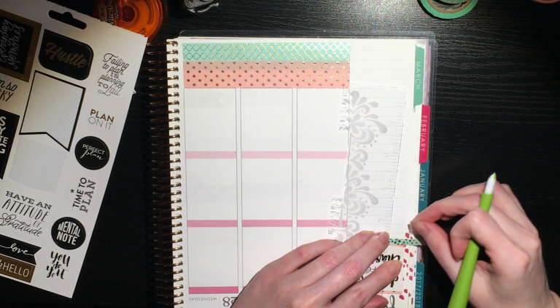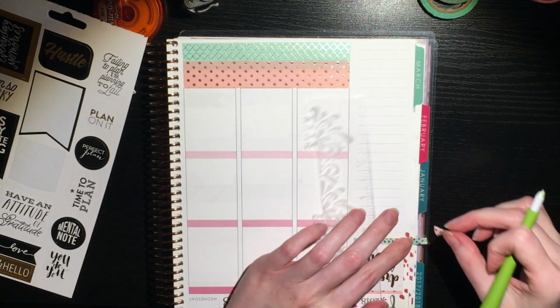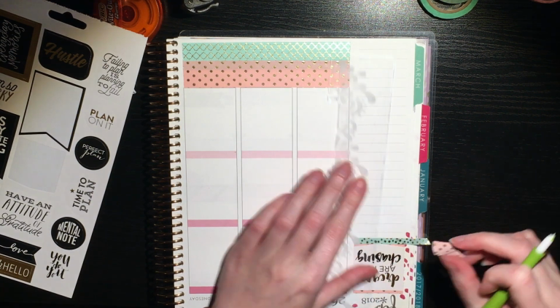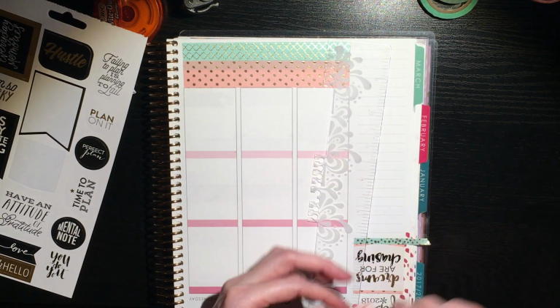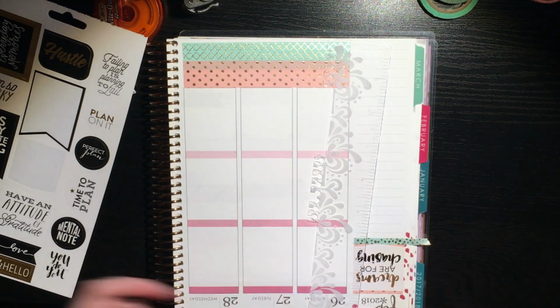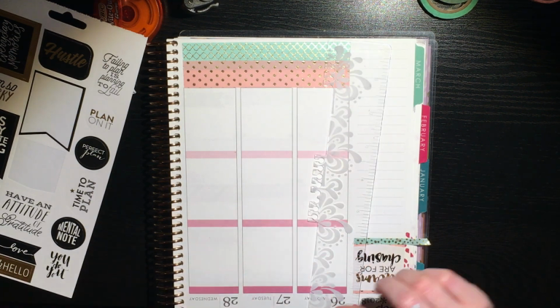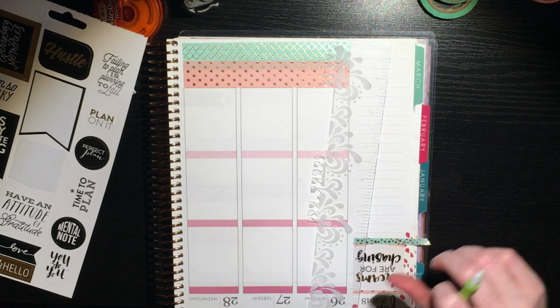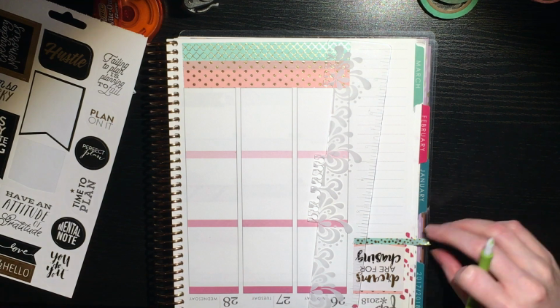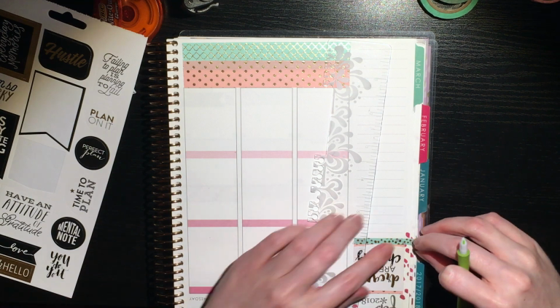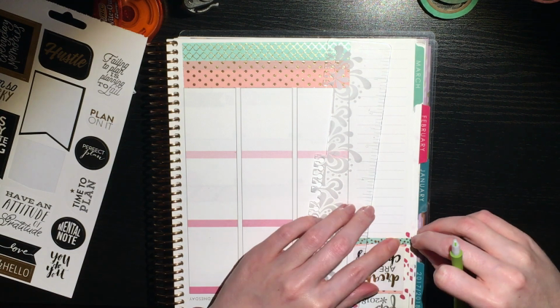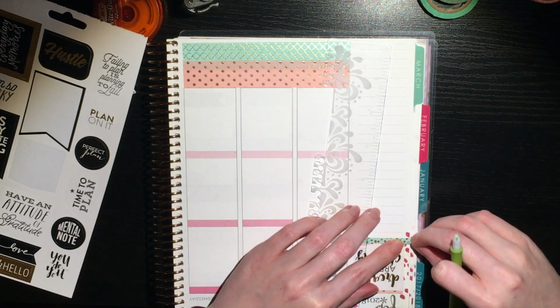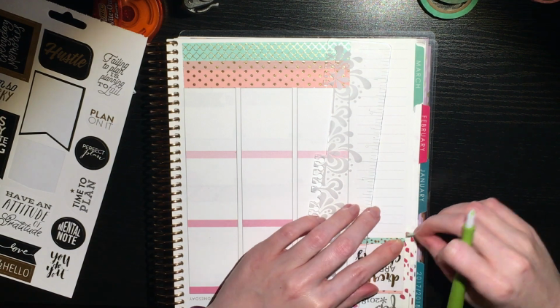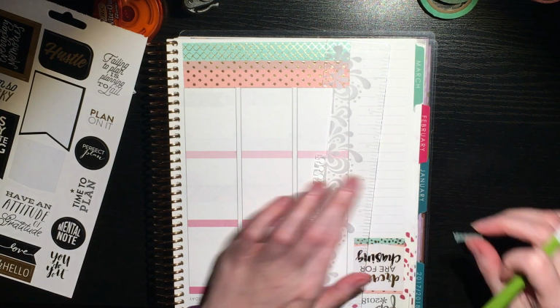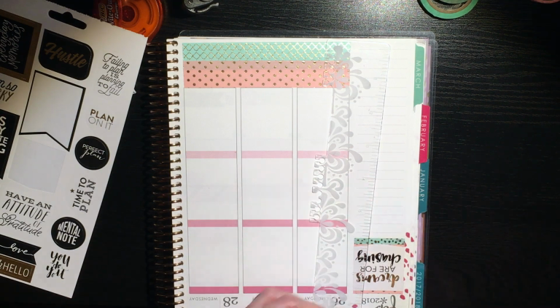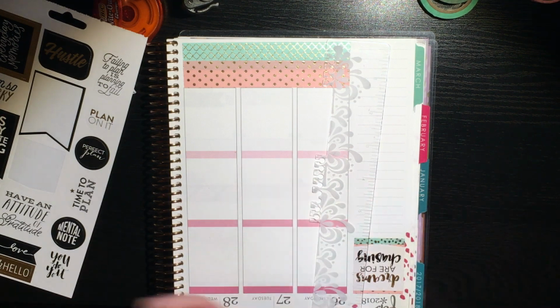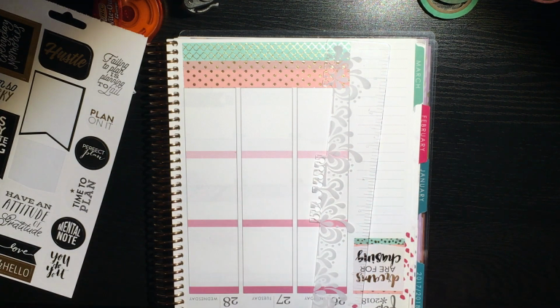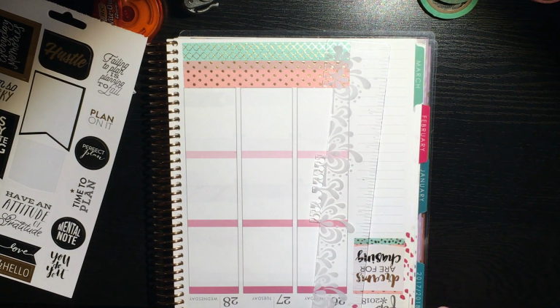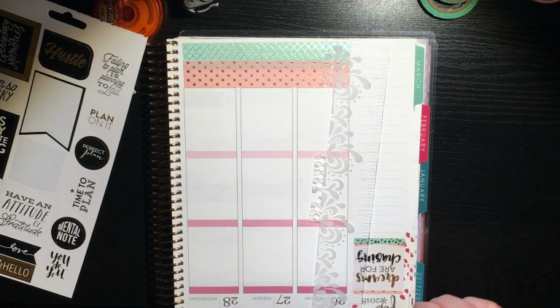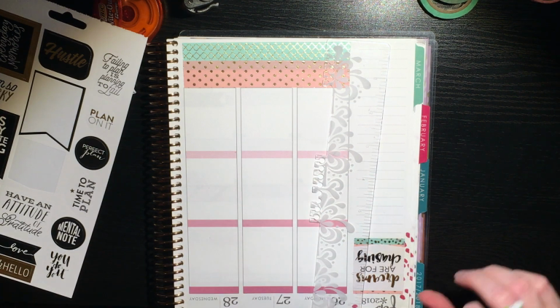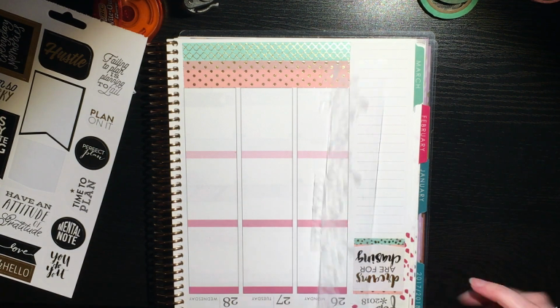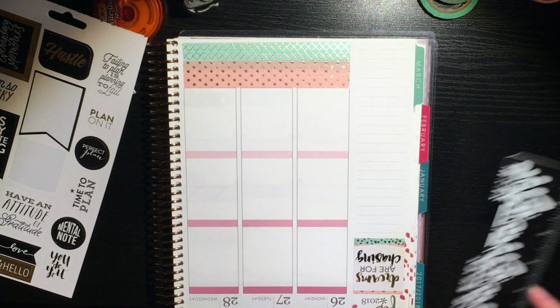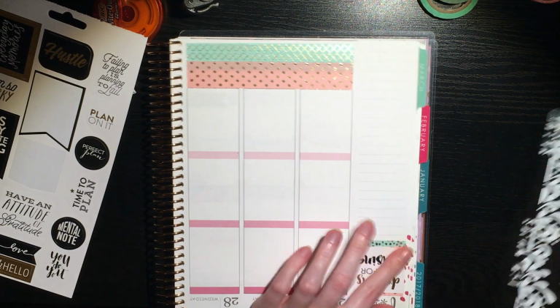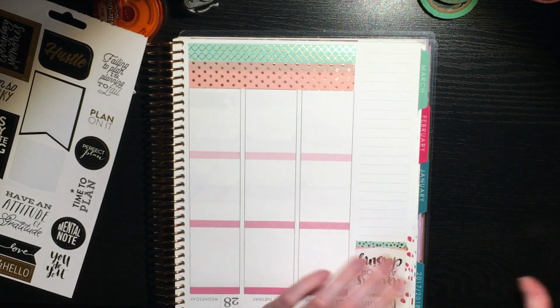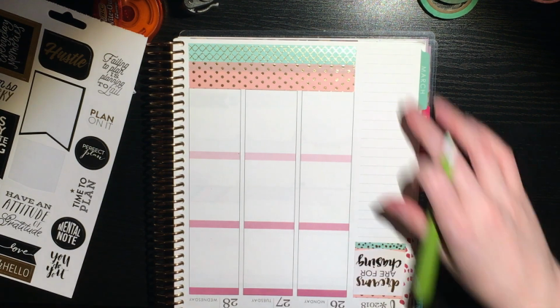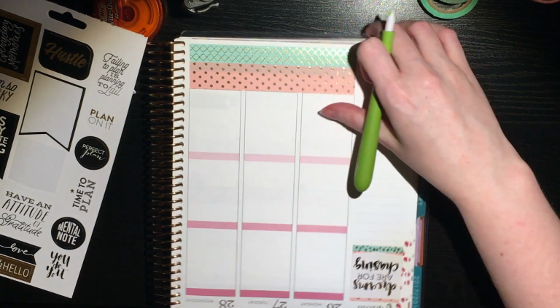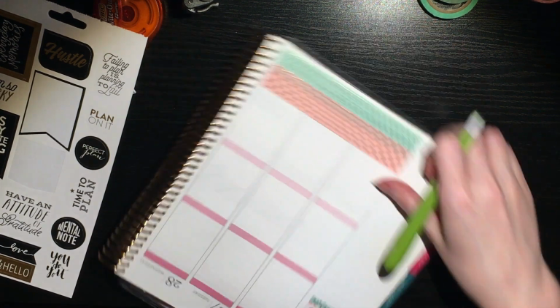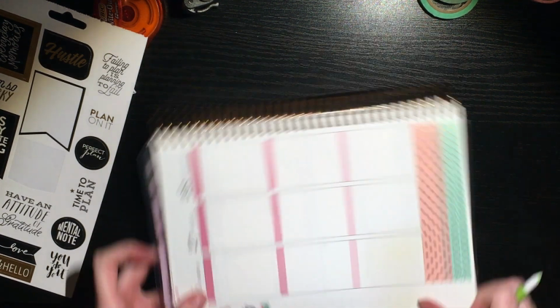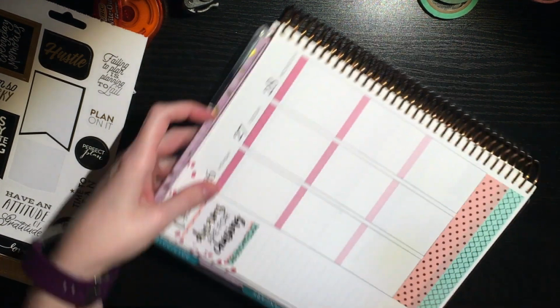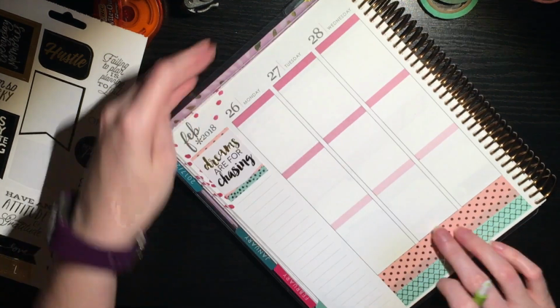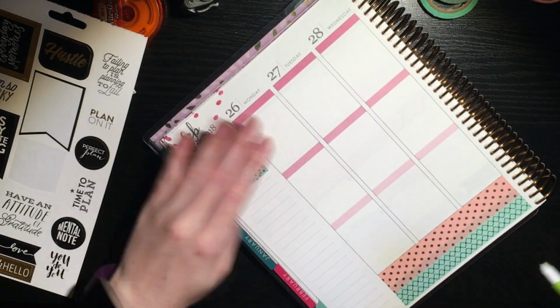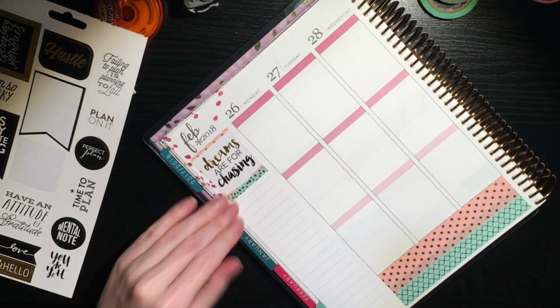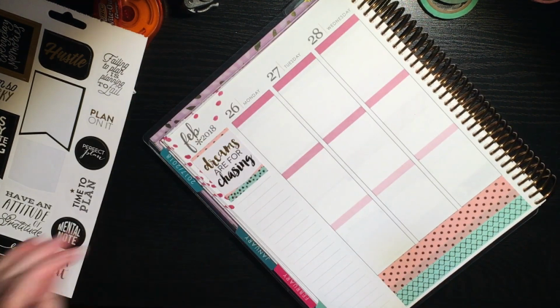You see me checking the March monthly page to make sure I haven't accidentally cut through. Thankfully on the side where I accidentally cut through a little bit, it's the sidebar of the monthly — which is just a solid row of stickers — so no problems there.